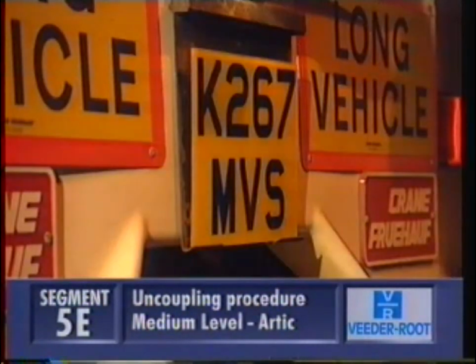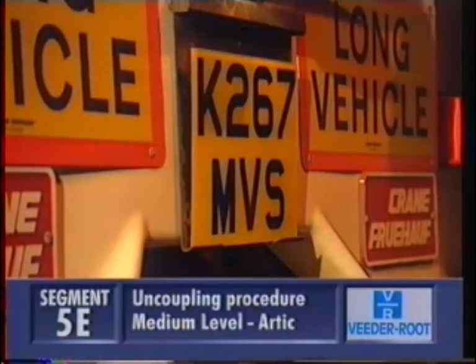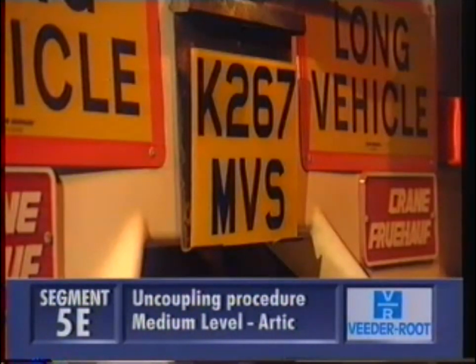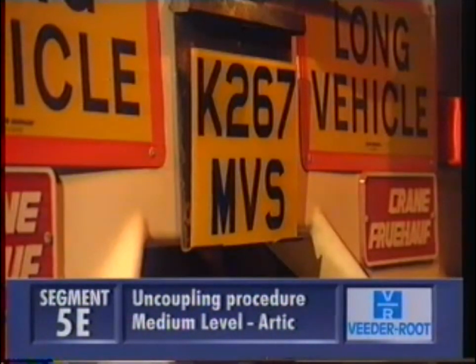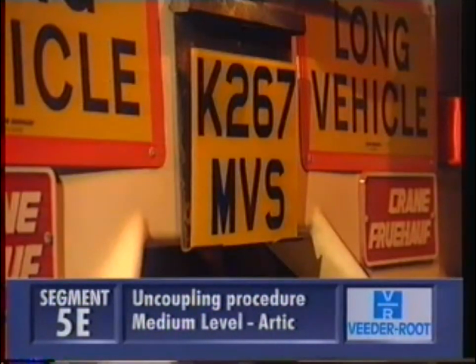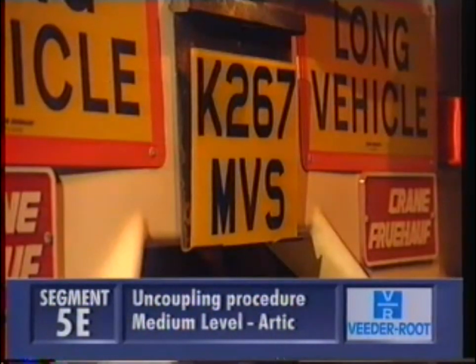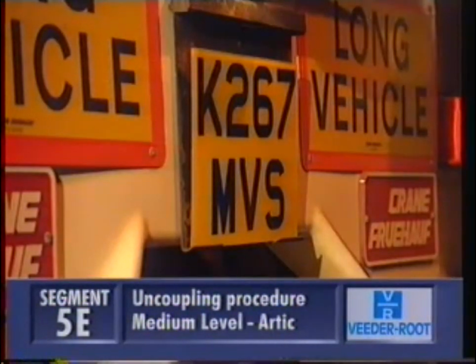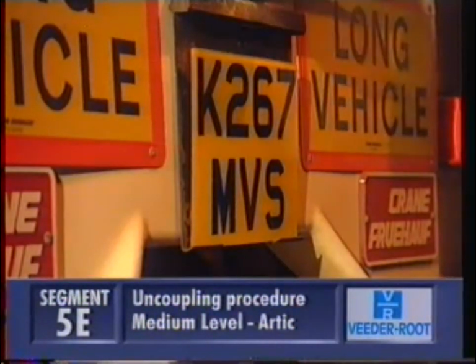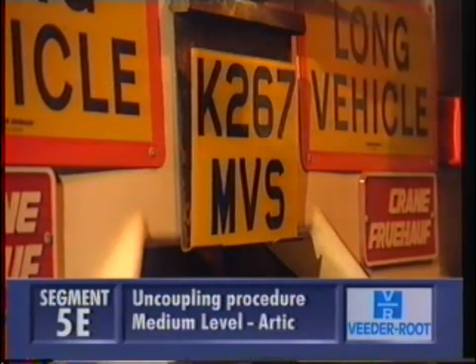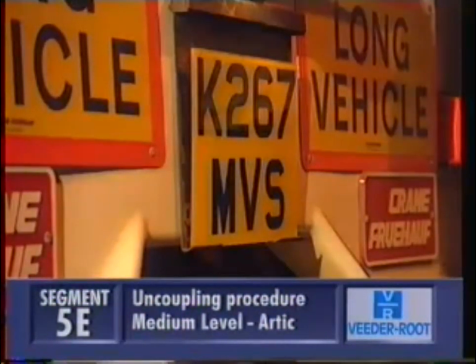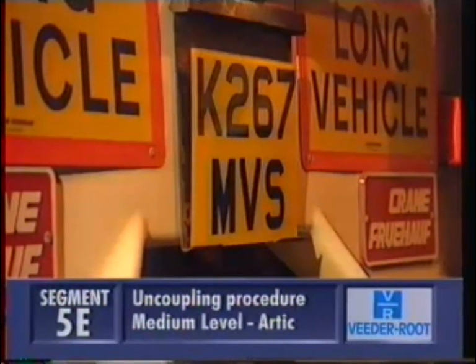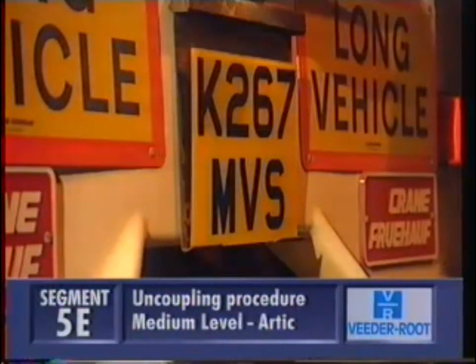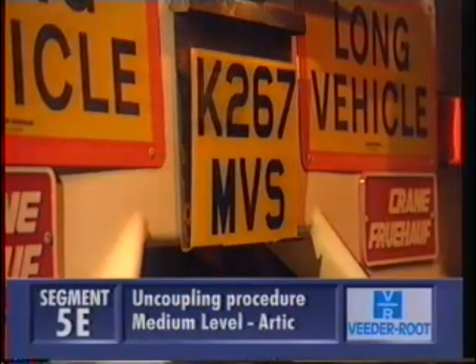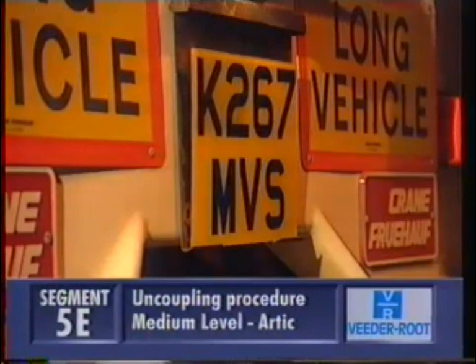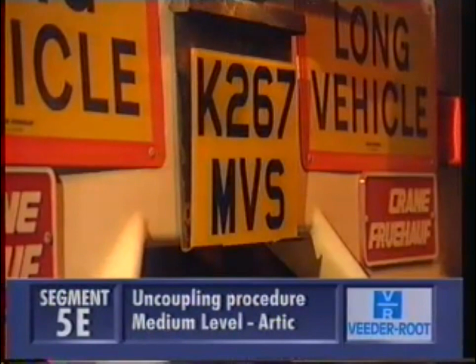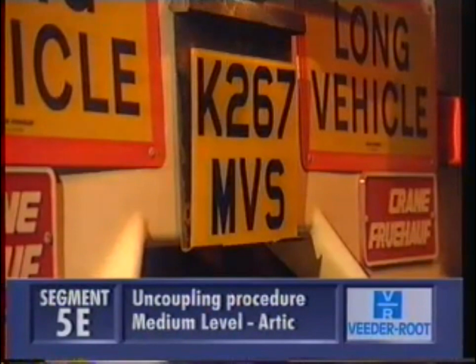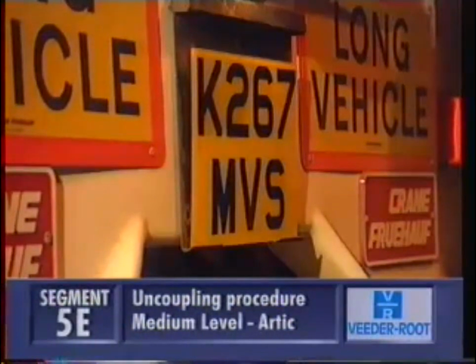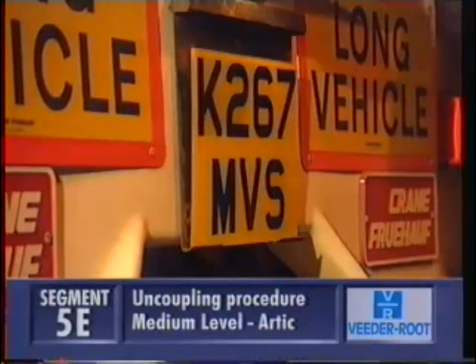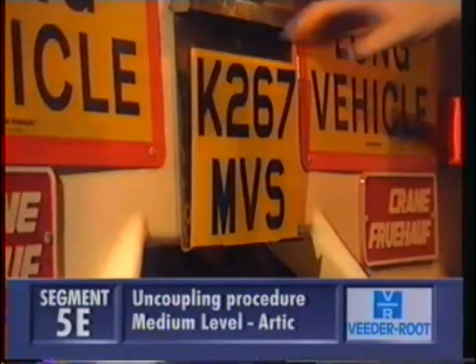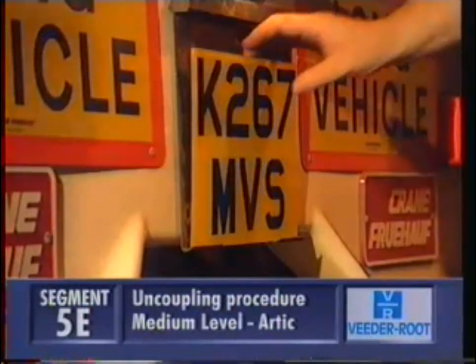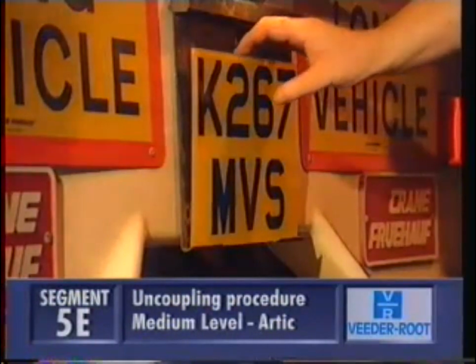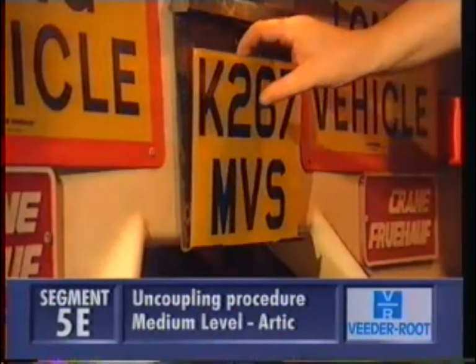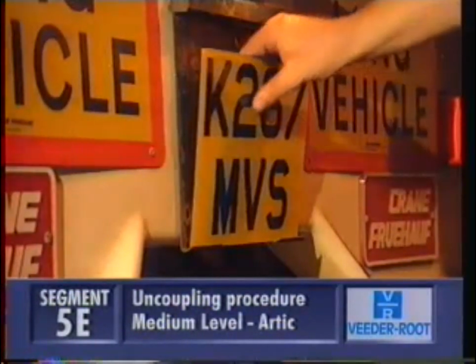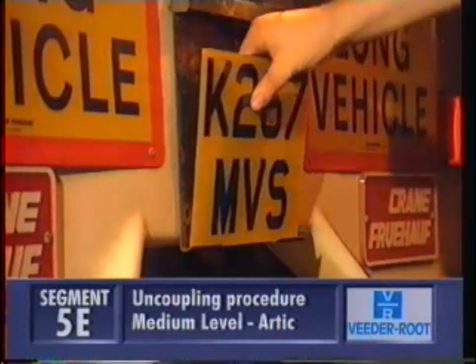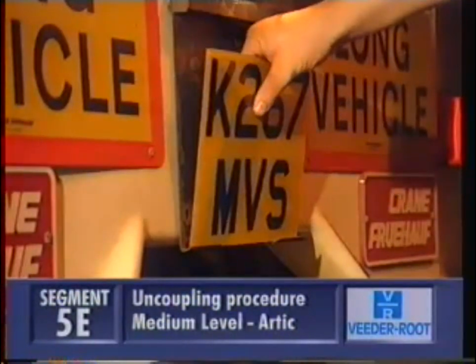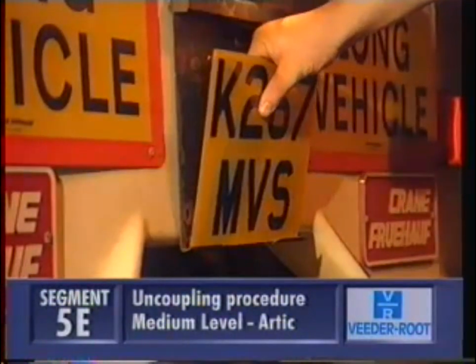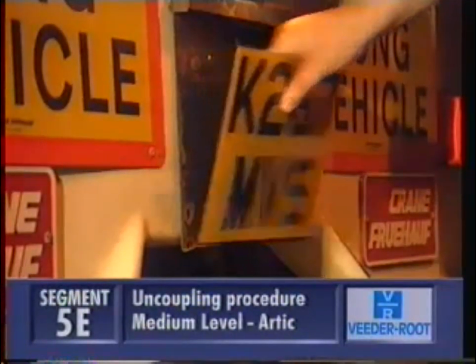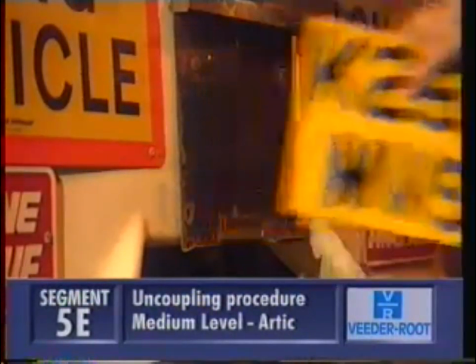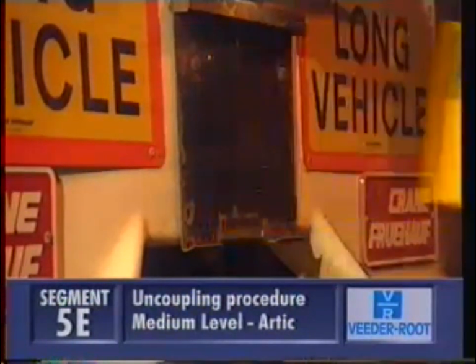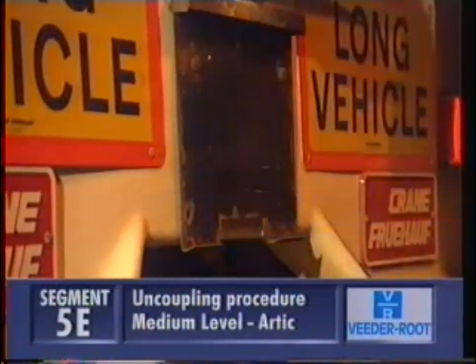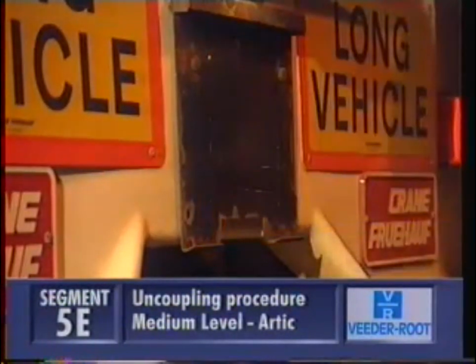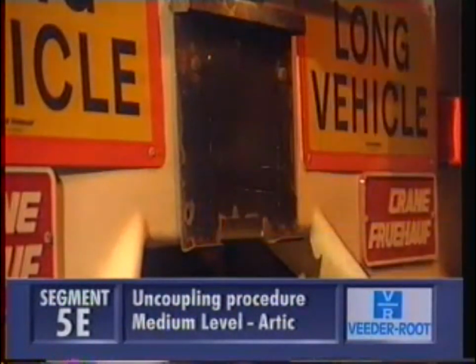Pull slowly forward, making sure the weight of the trailer is supported by the legs. Check the trailer brake is still fully on, and take off the number plate and put it in your cab.